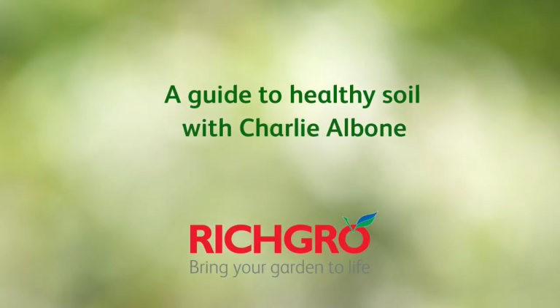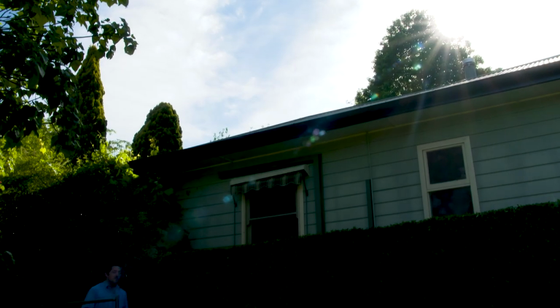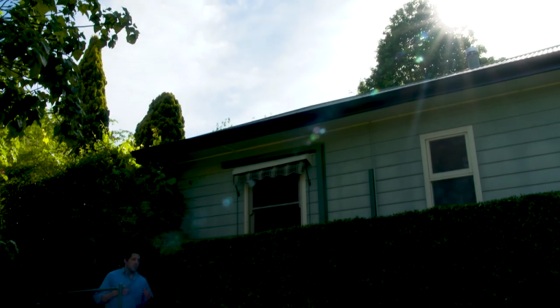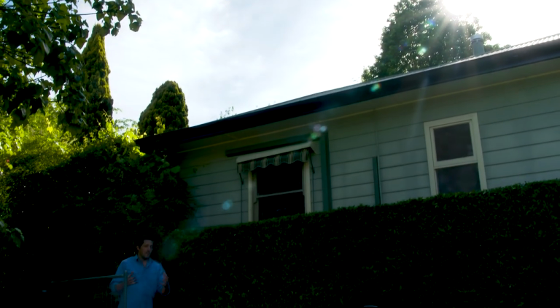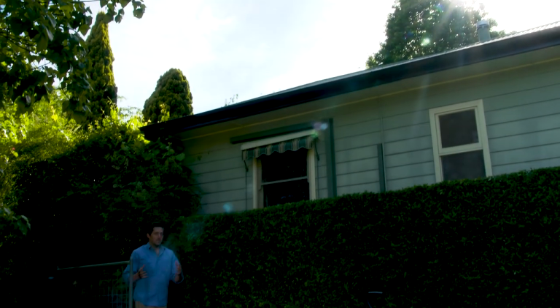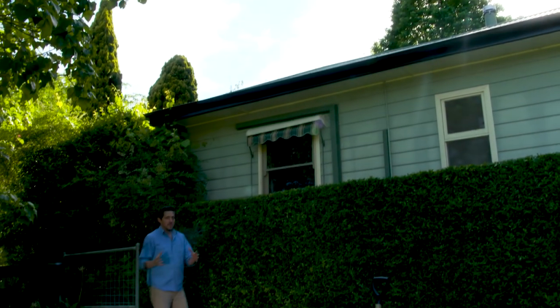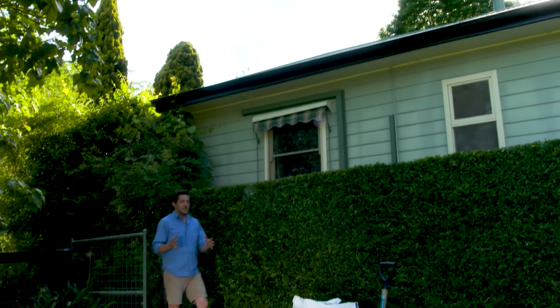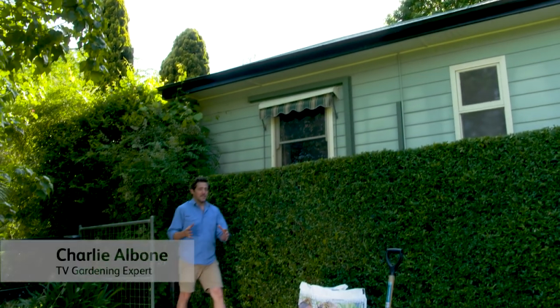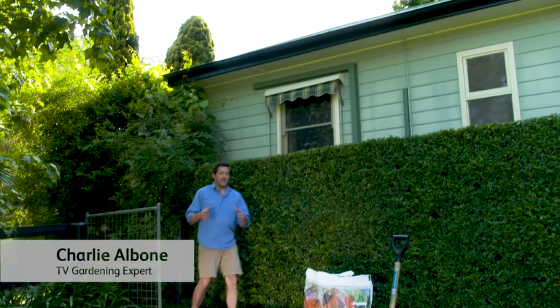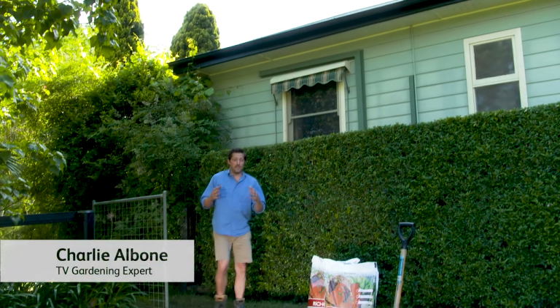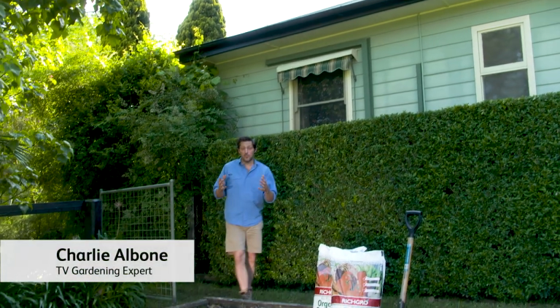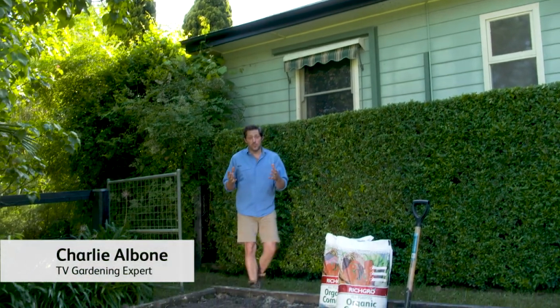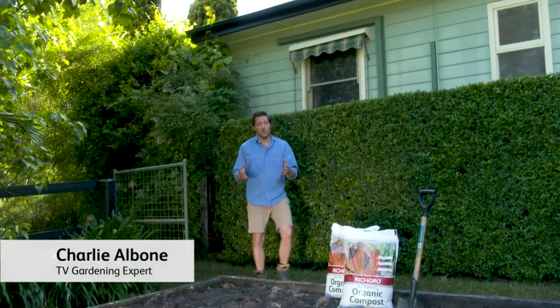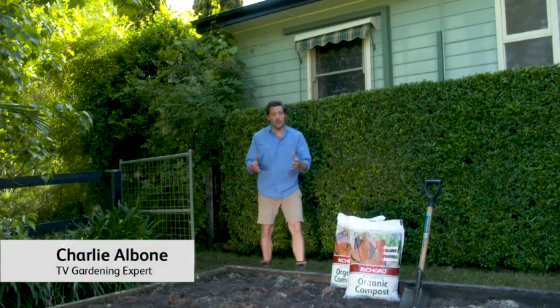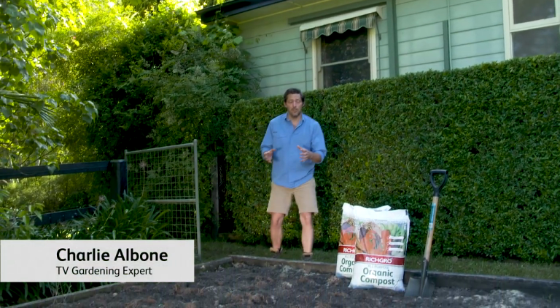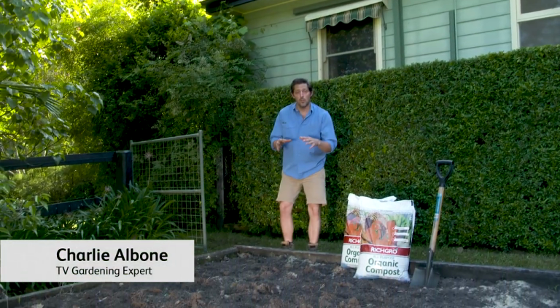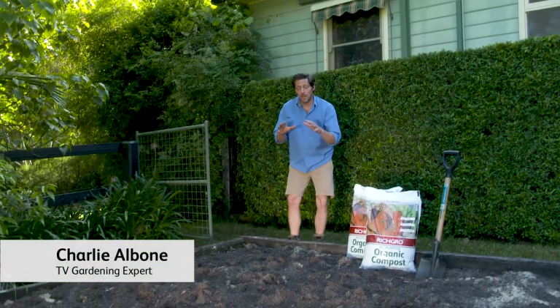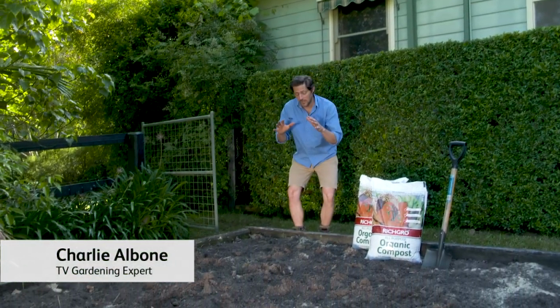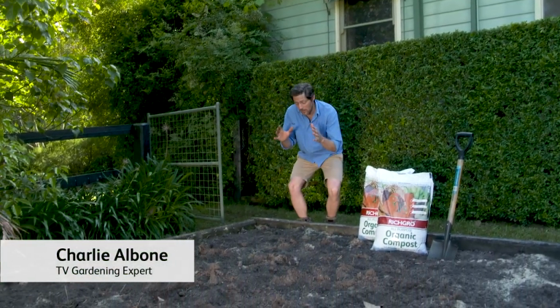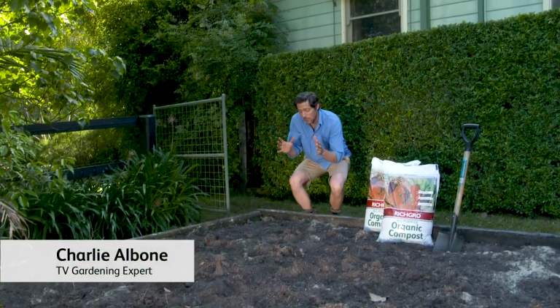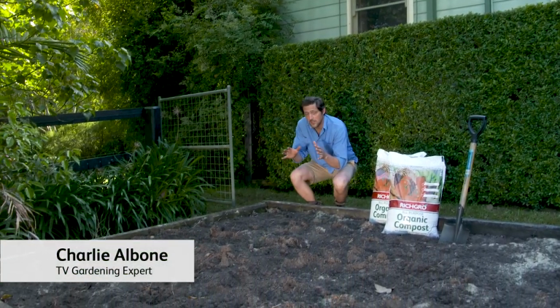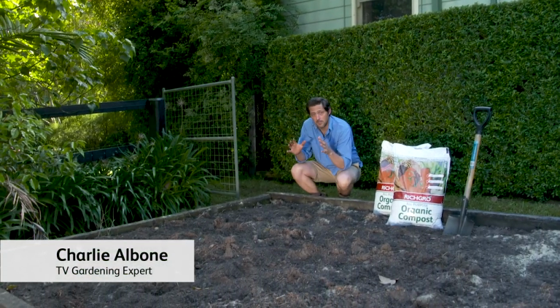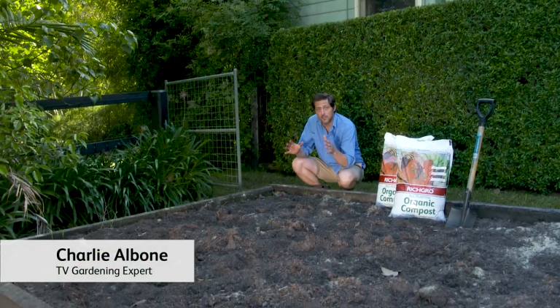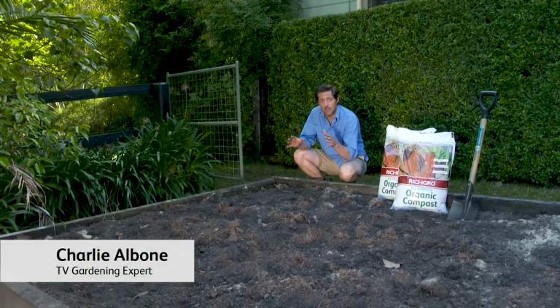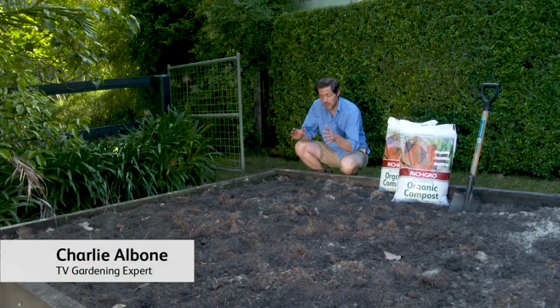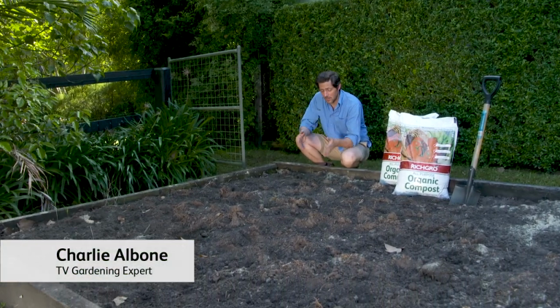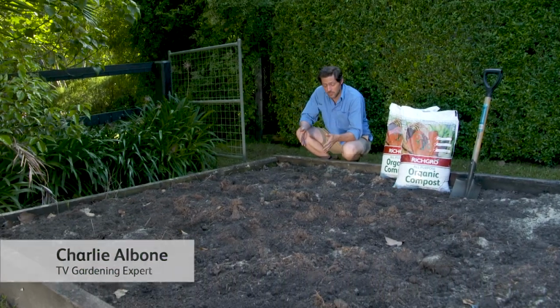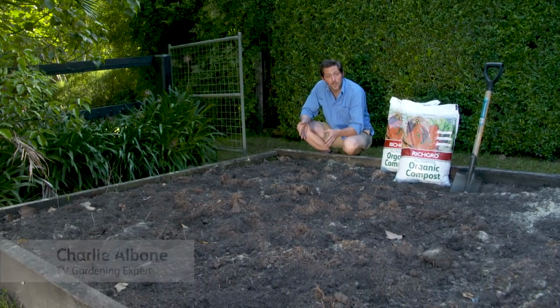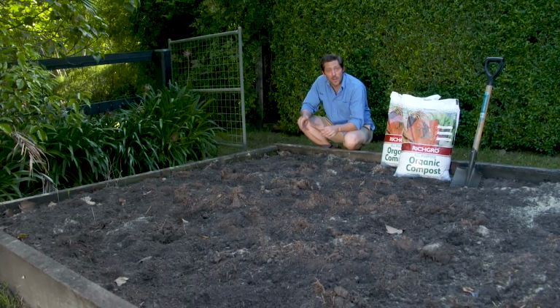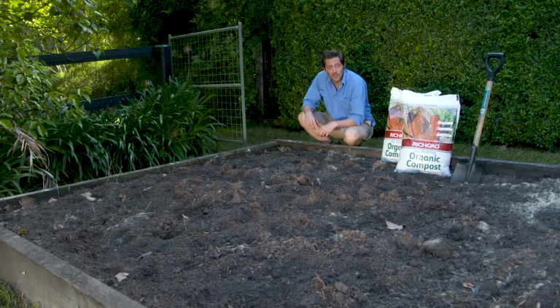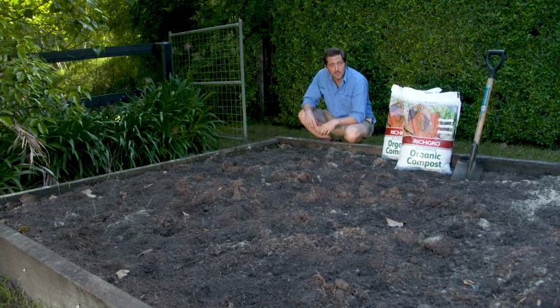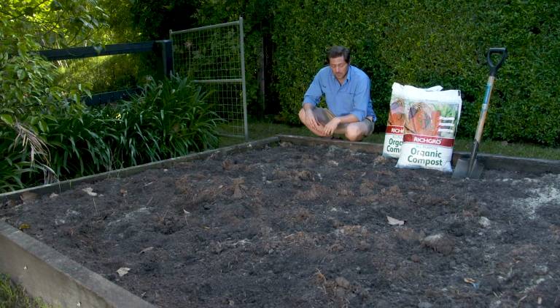The most overlooked part of gardening is good soil health. Your plants can only ever be as good above the ground as from what they are under the ground.